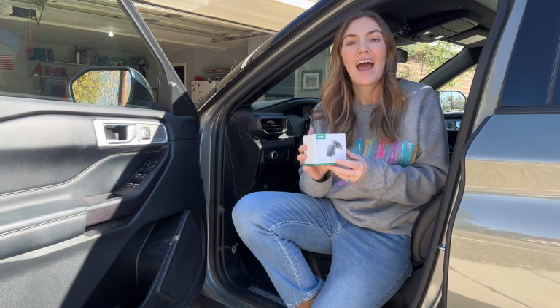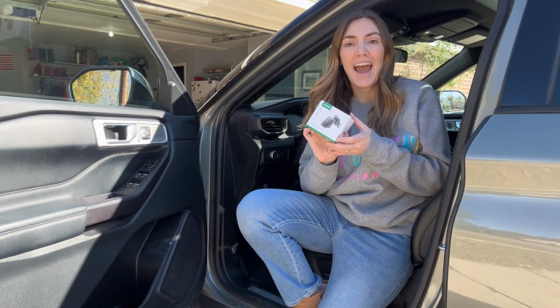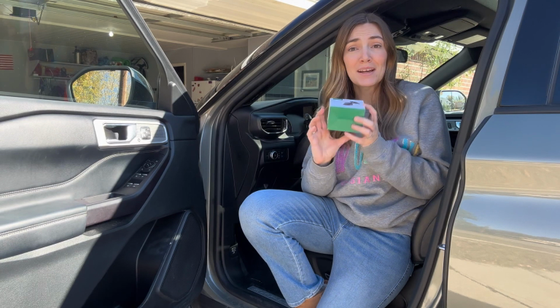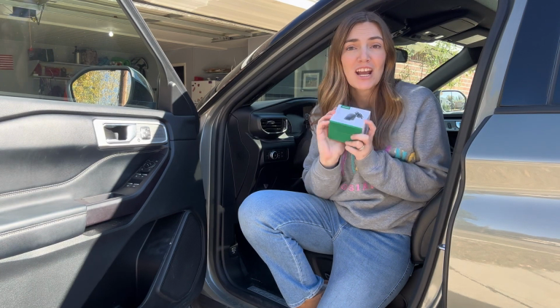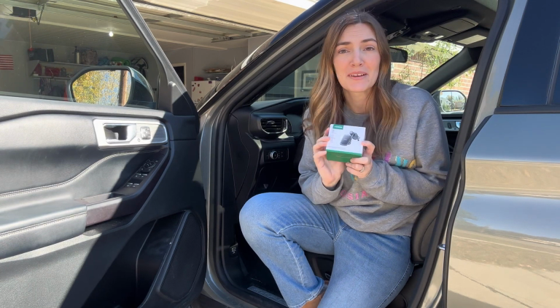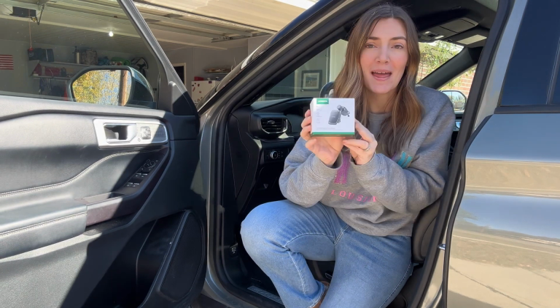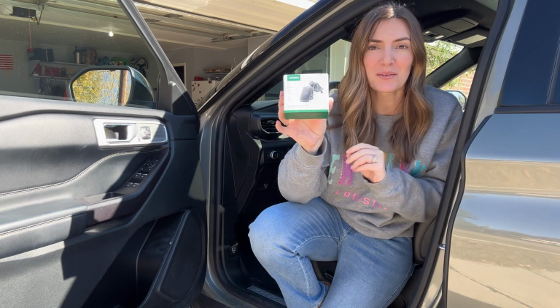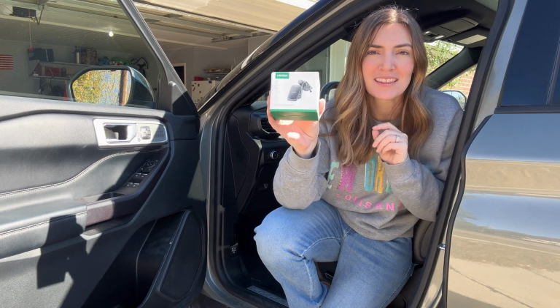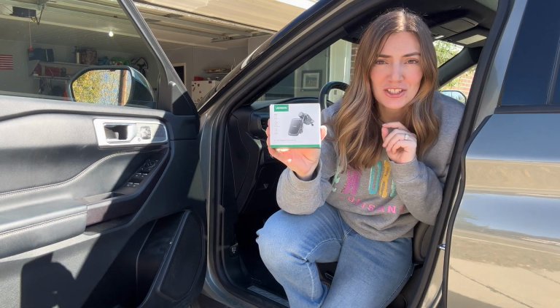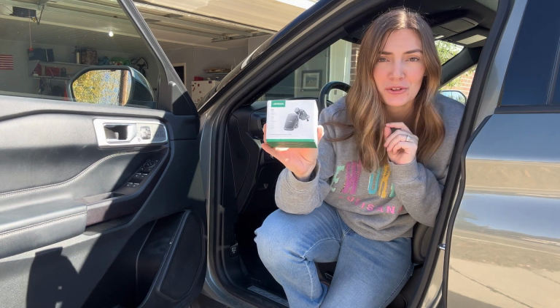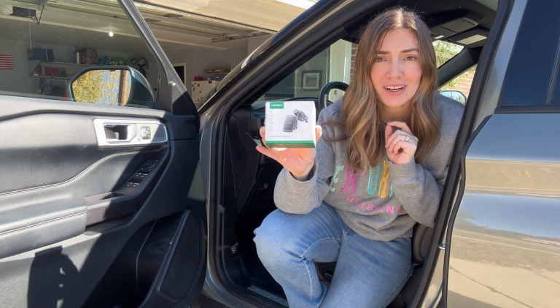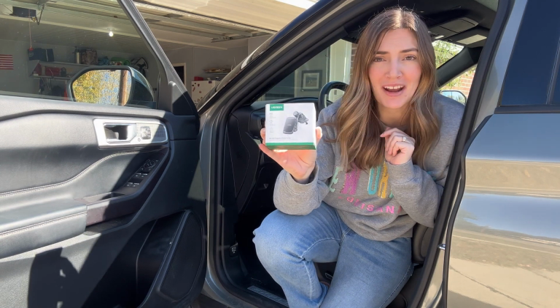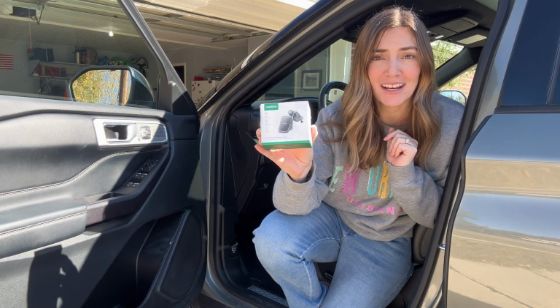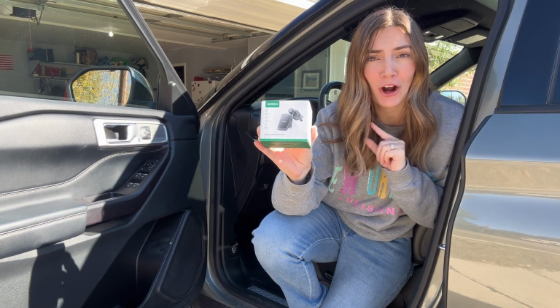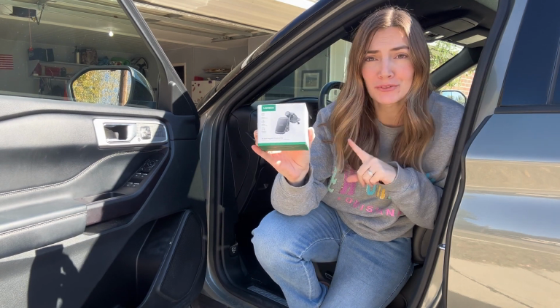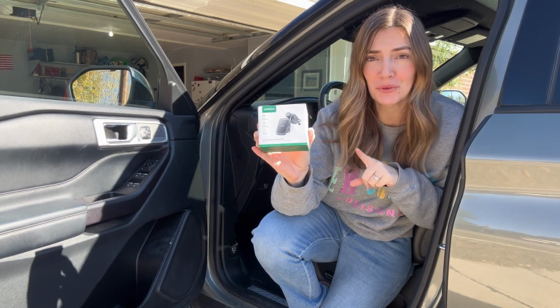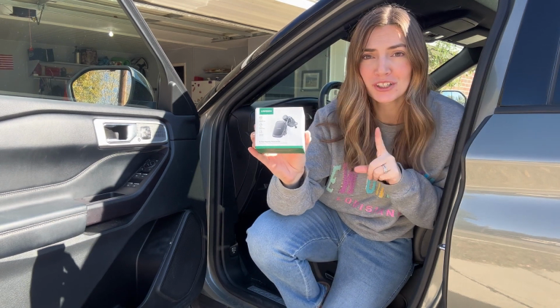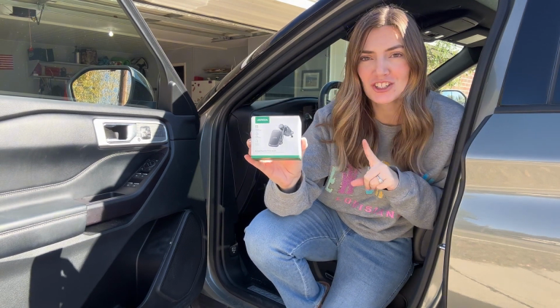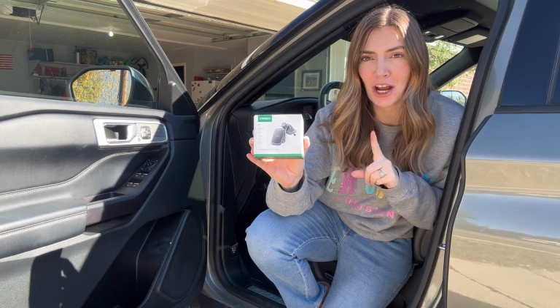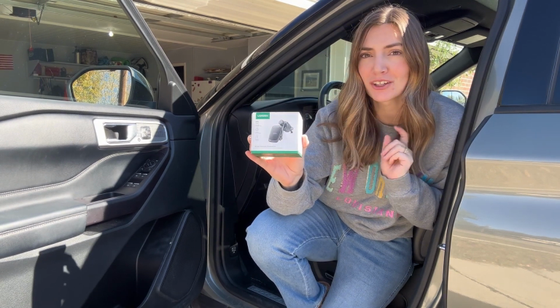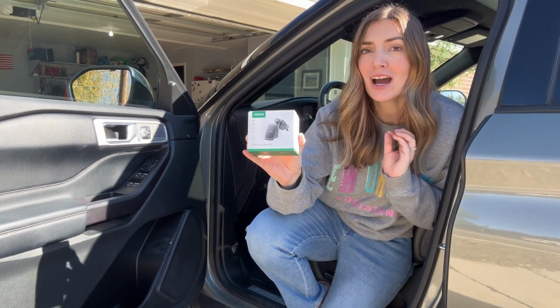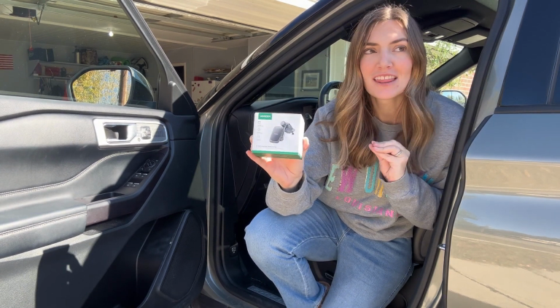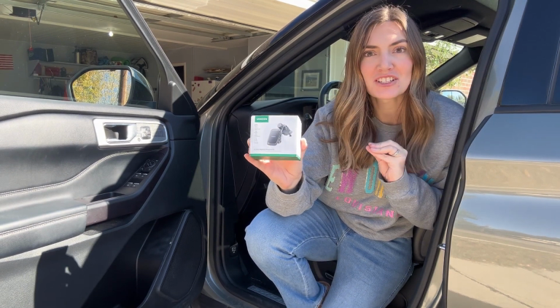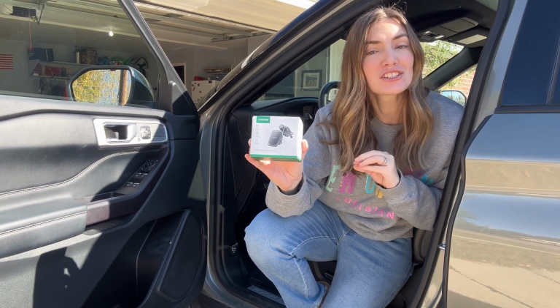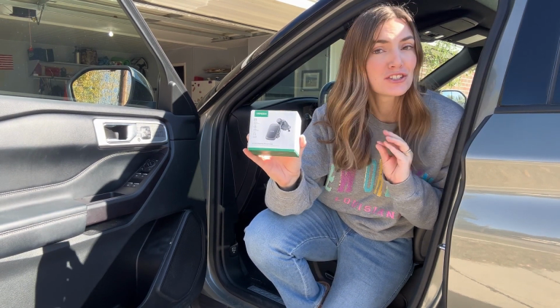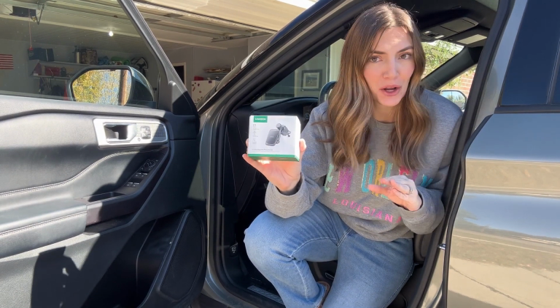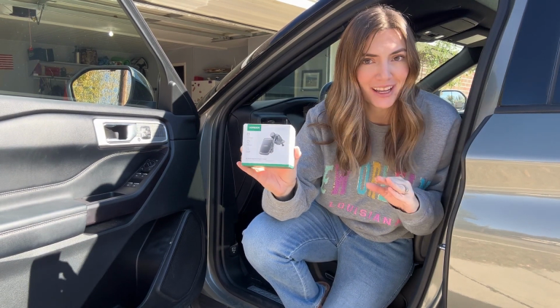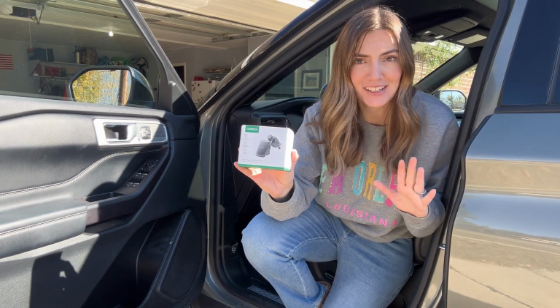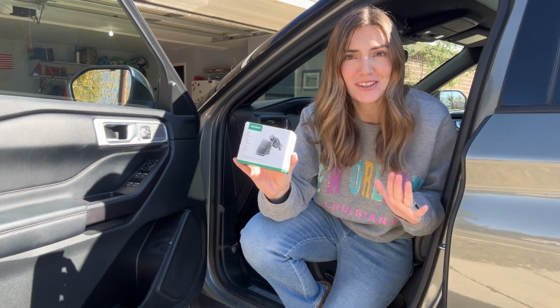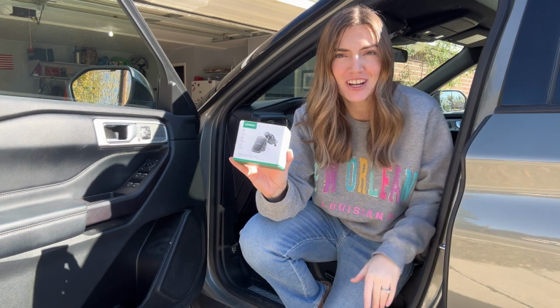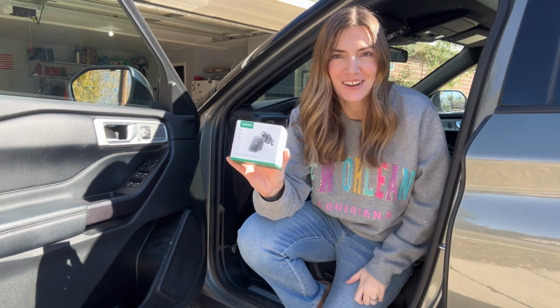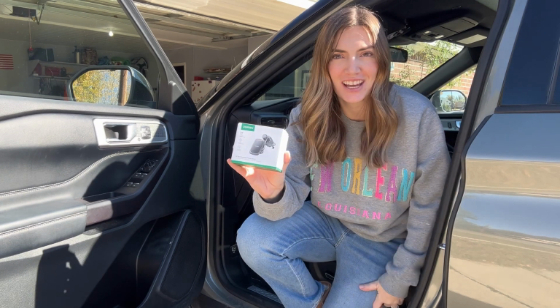Hi, I'm Jasmine, and I was sent this Ugreen magnetic car phone holder to check out for you. This looks so handy, so let's check it out together.